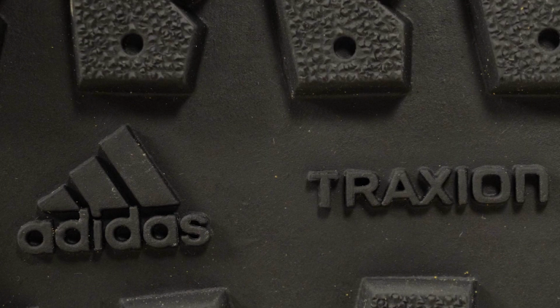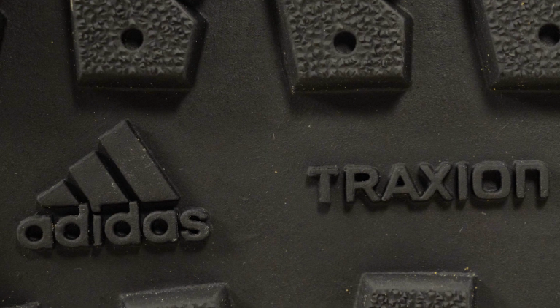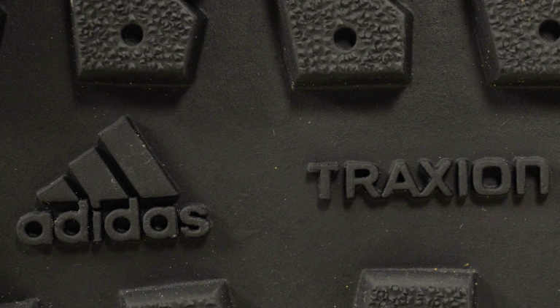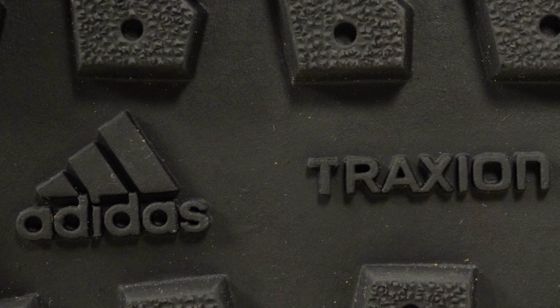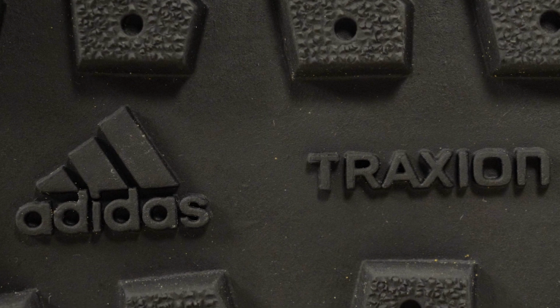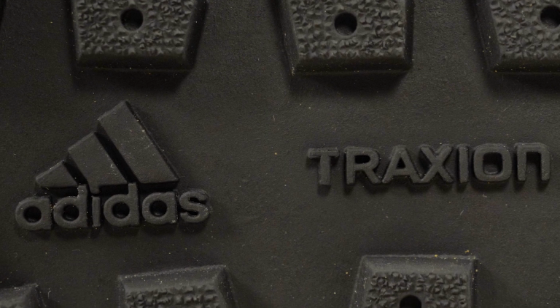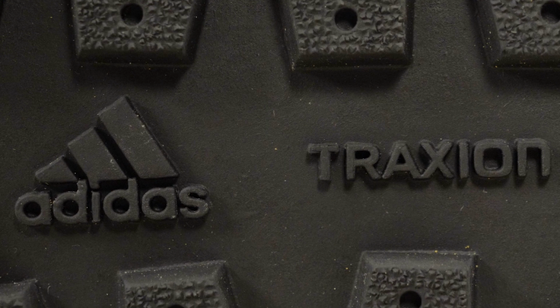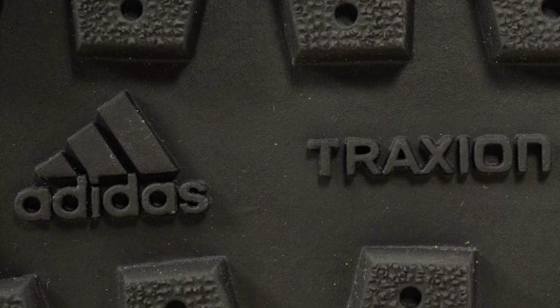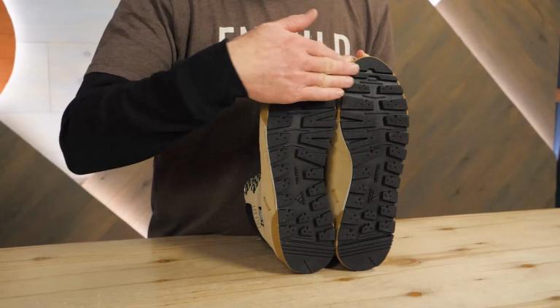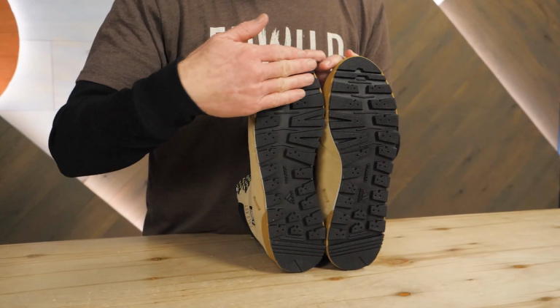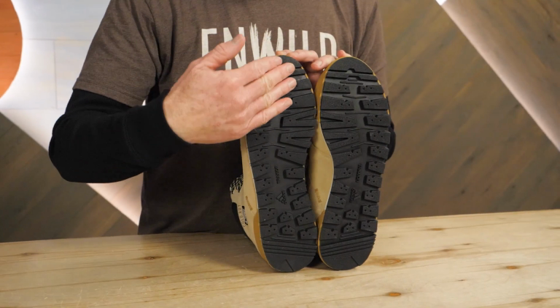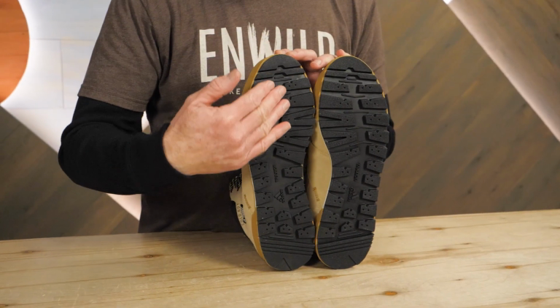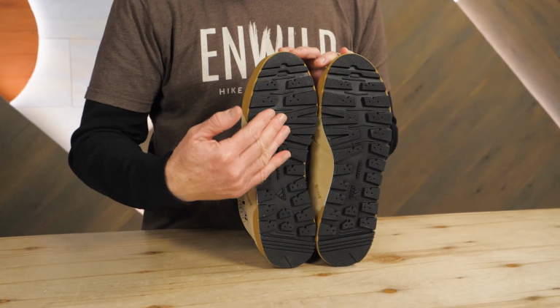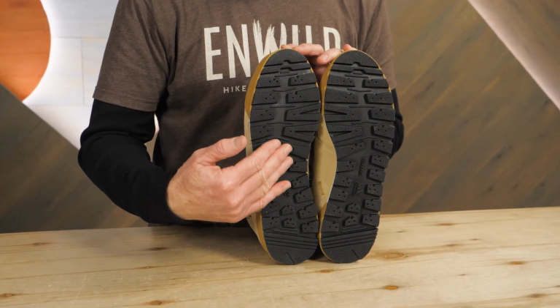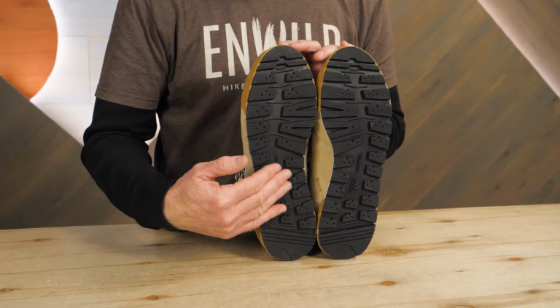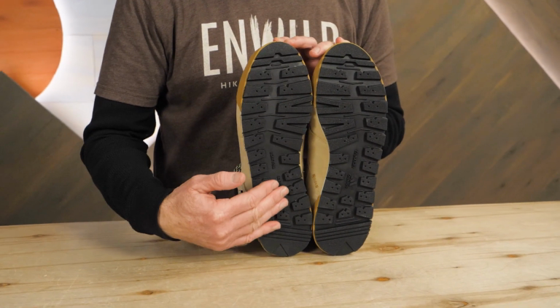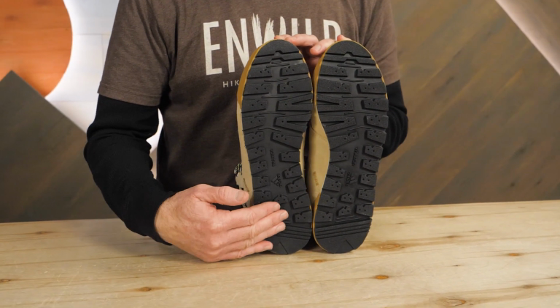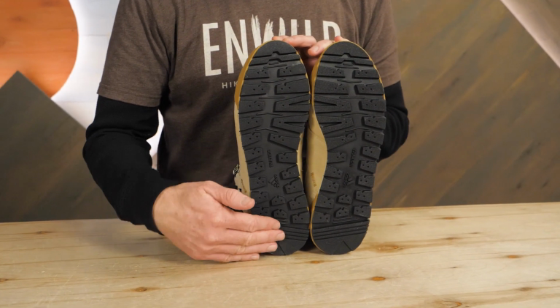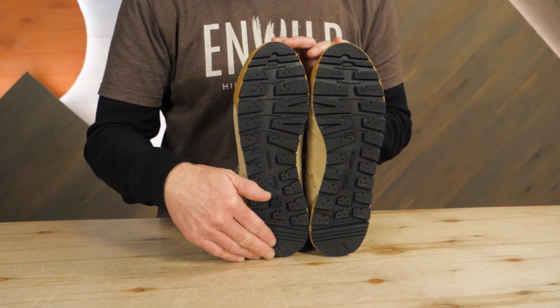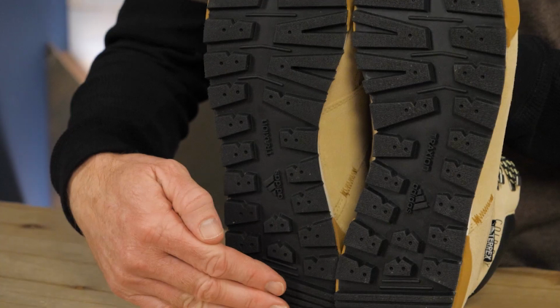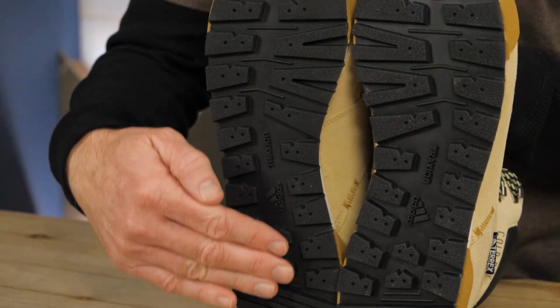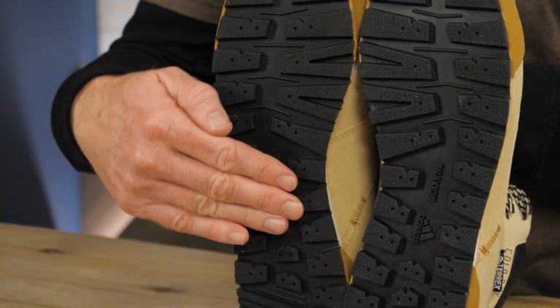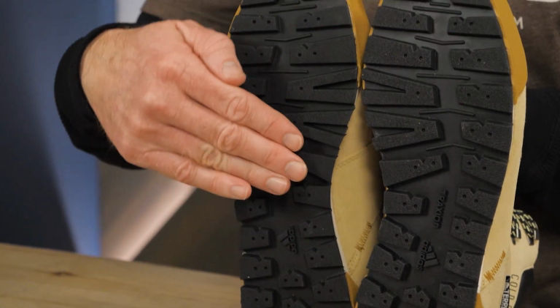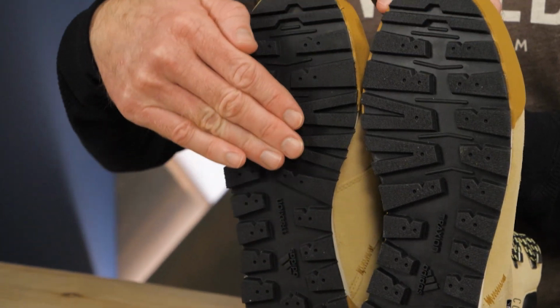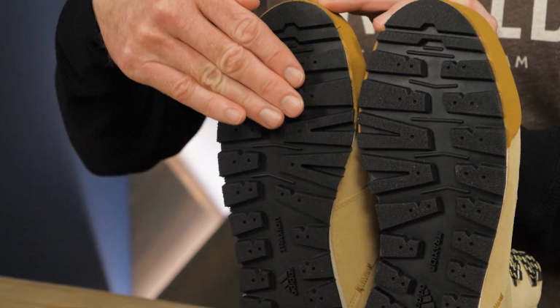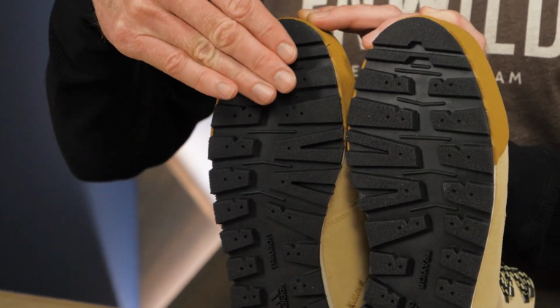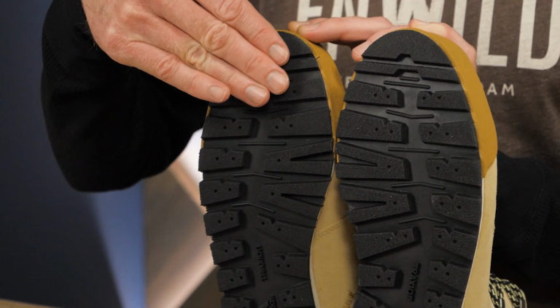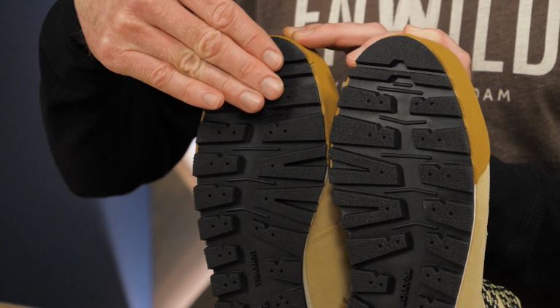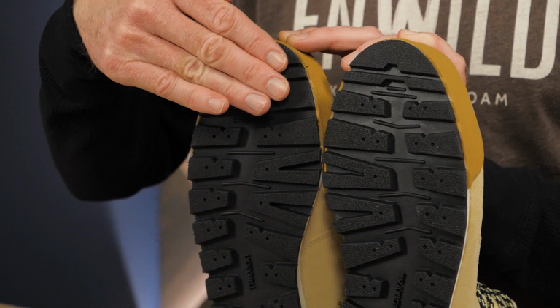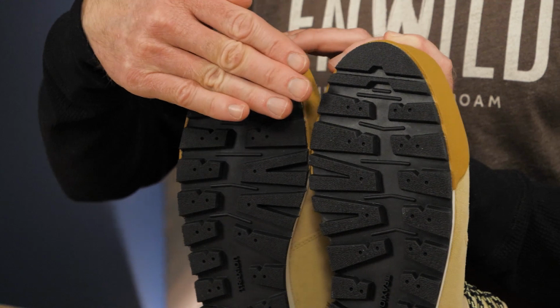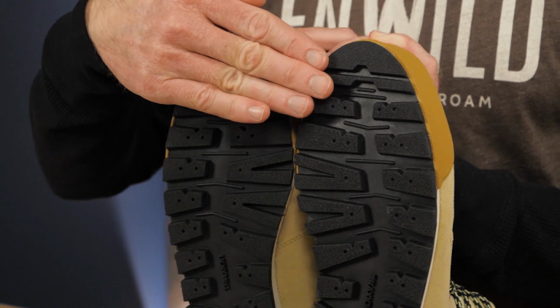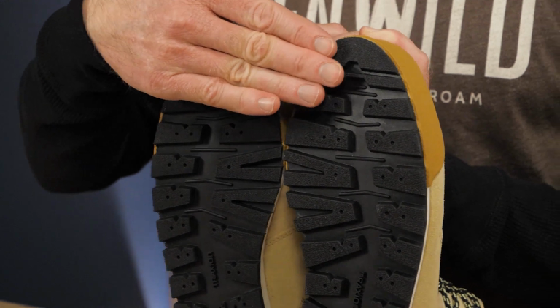Traction rubber outsoles are designed to provide grip in snowy, wet, icy conditions — or worst, all of the above.